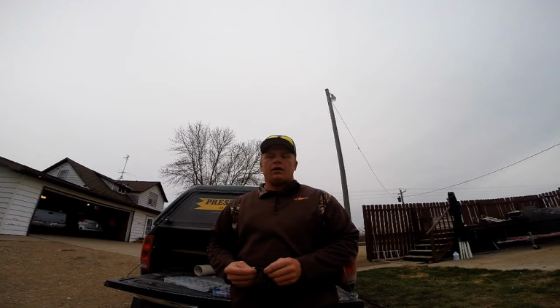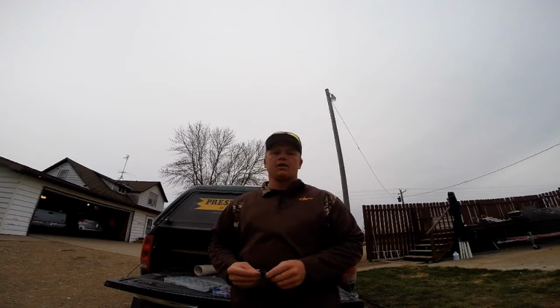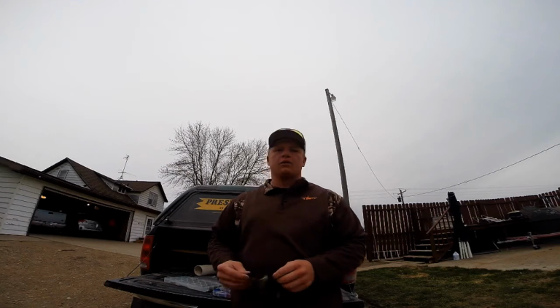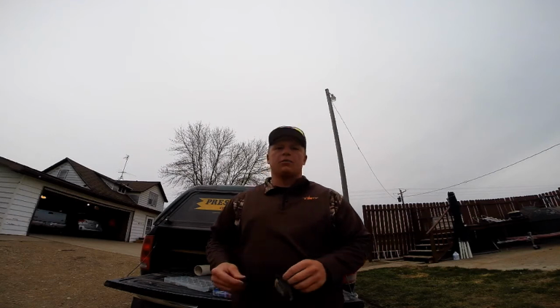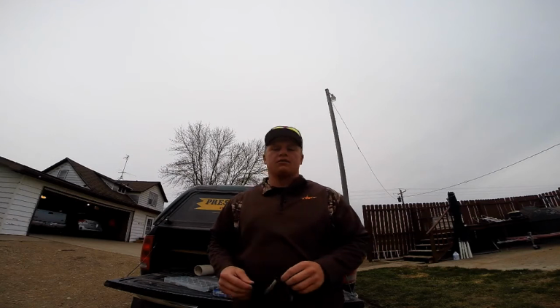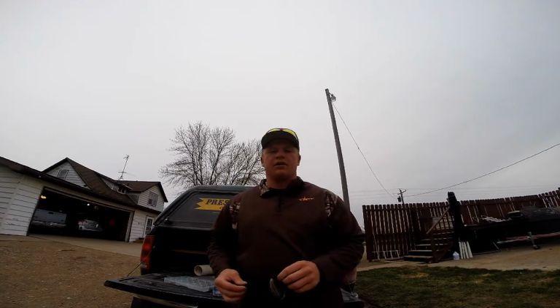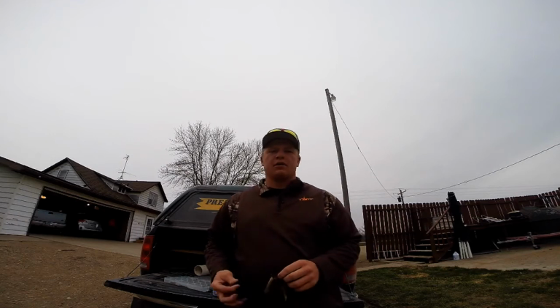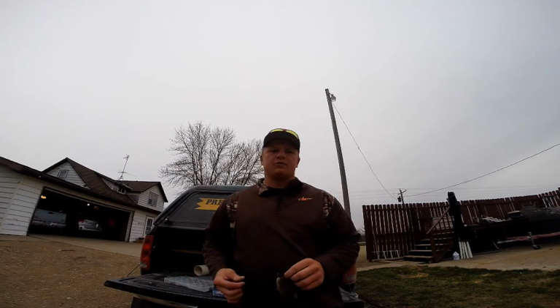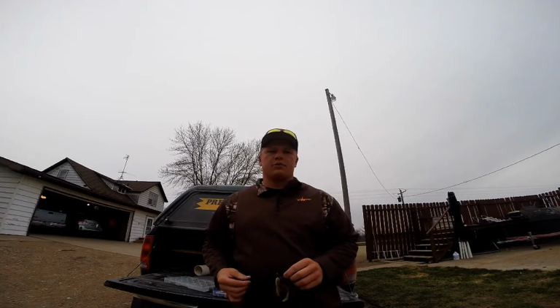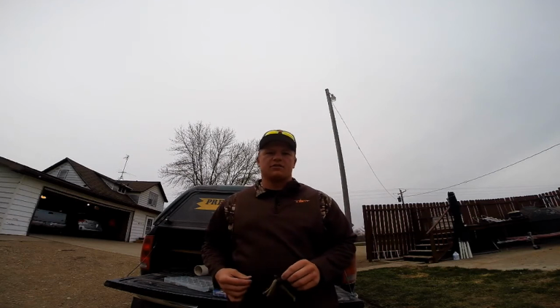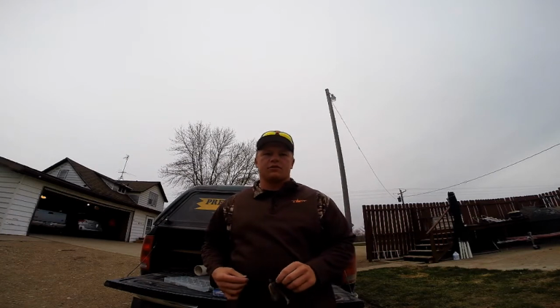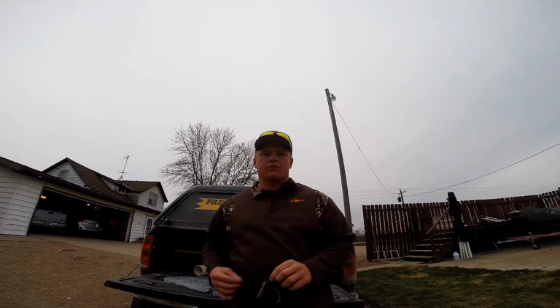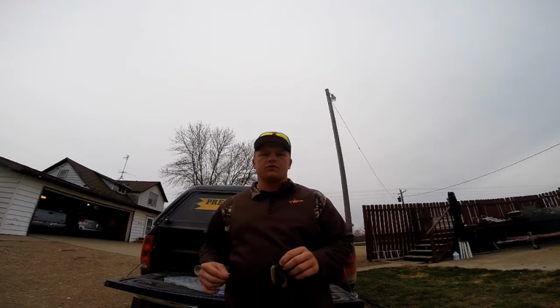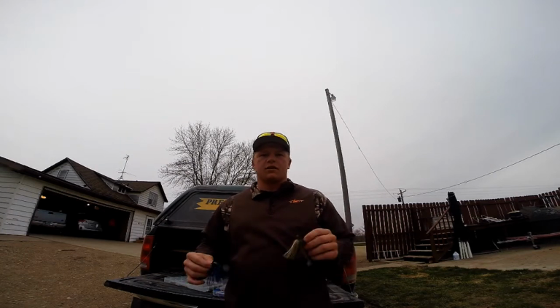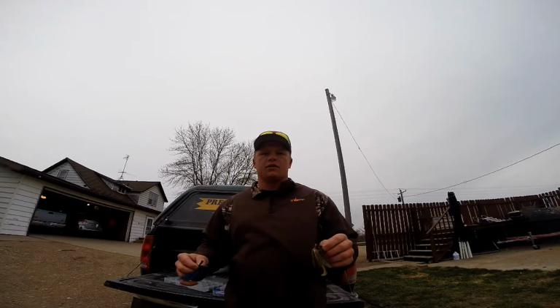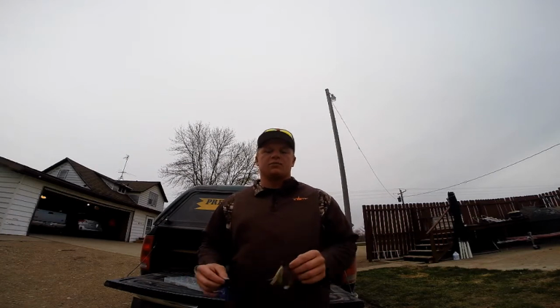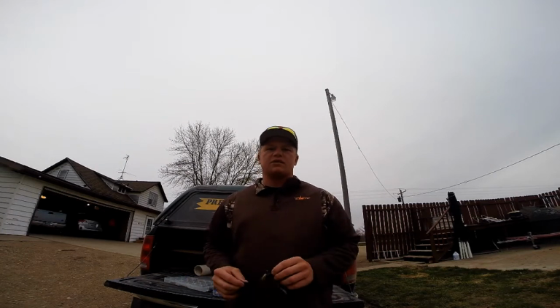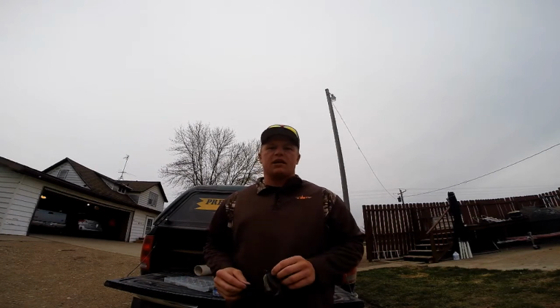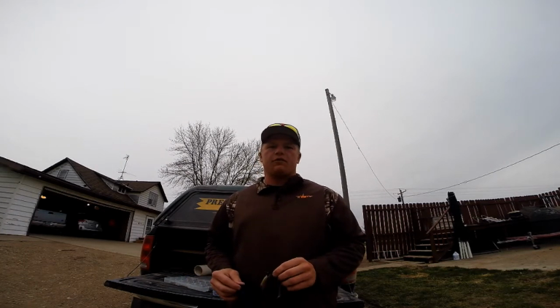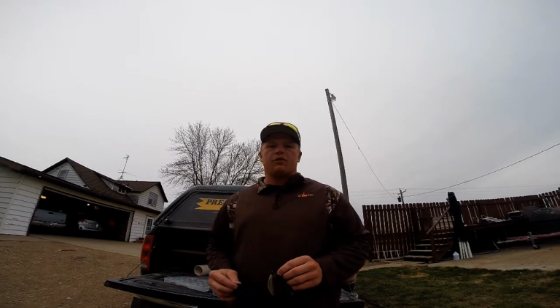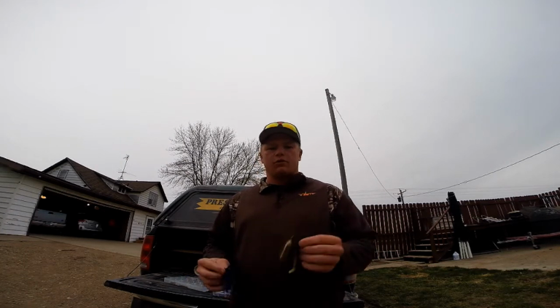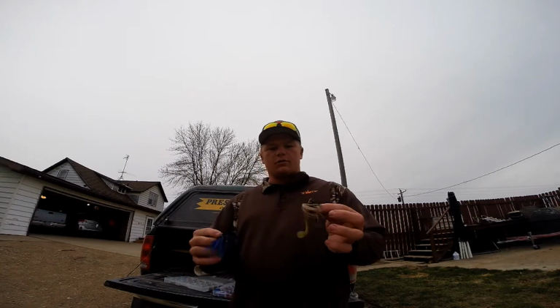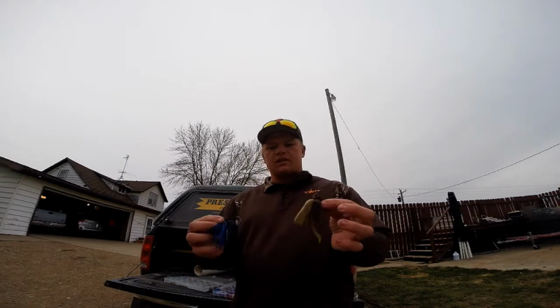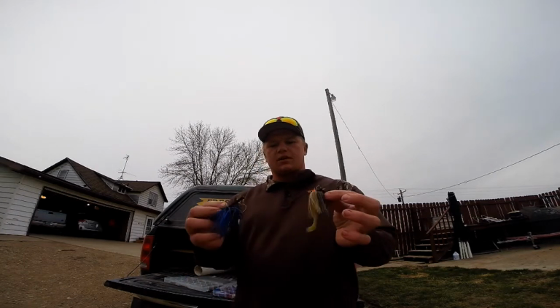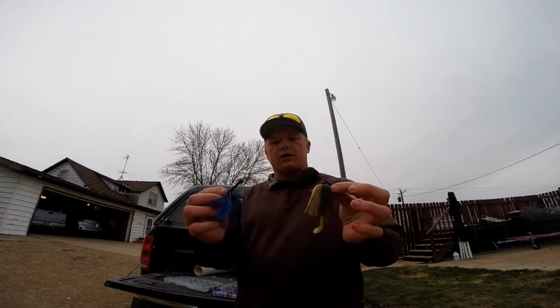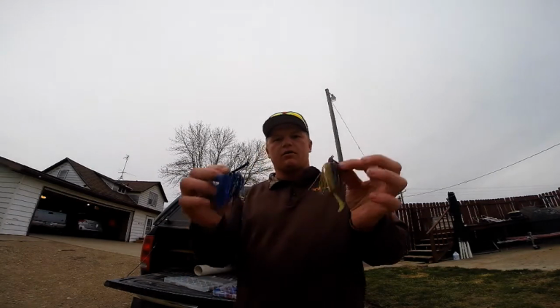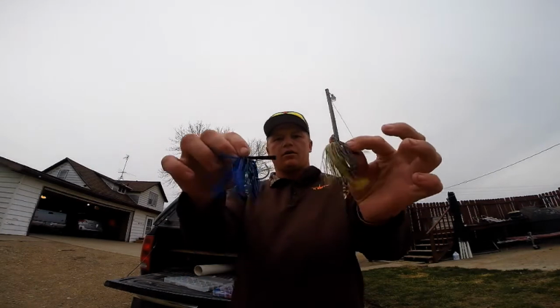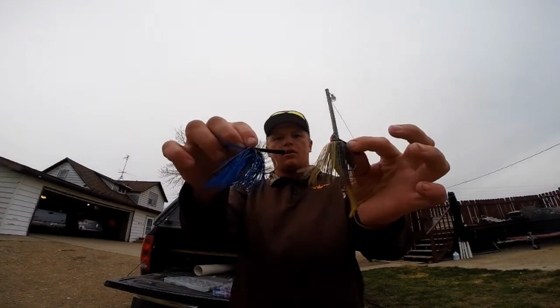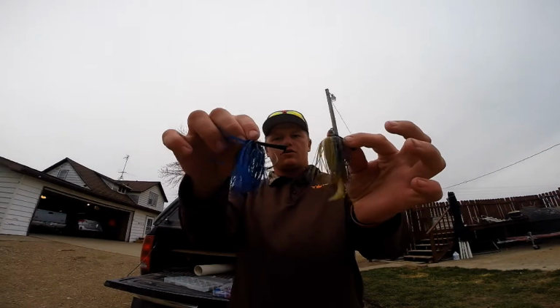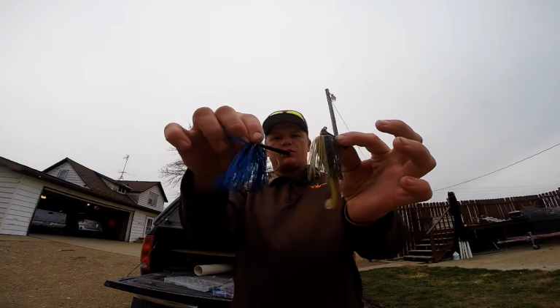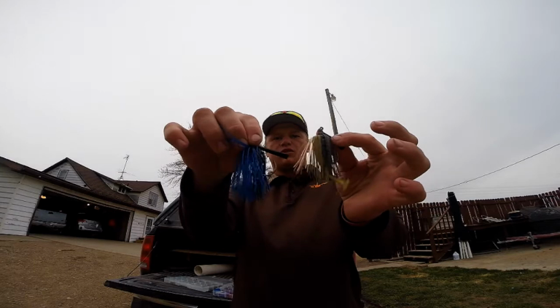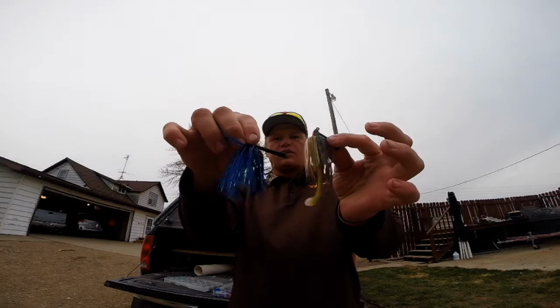Hey guys, welcome back to another episode of Preston Outdoors. This week's tackle video we're going to be talking about swim jigs.